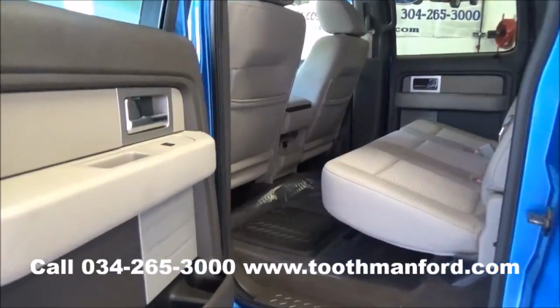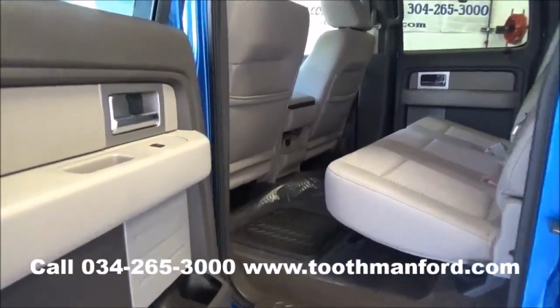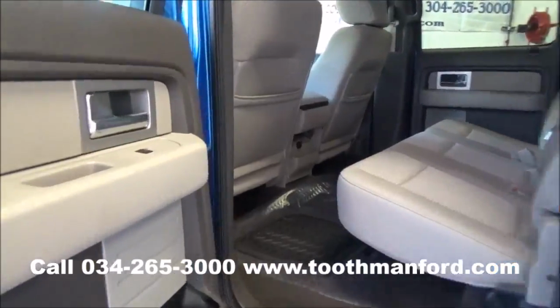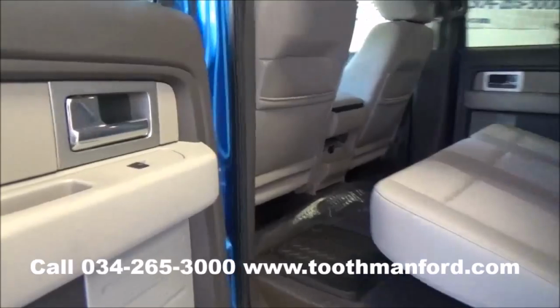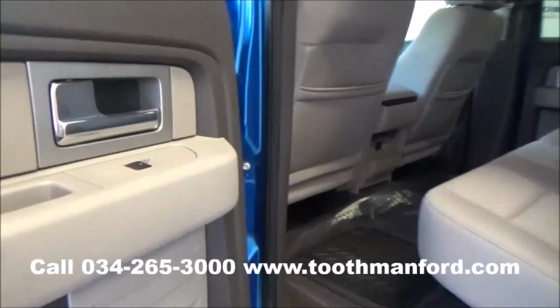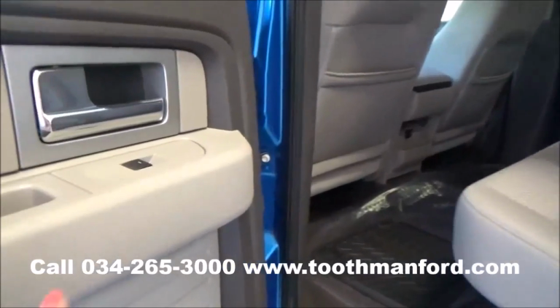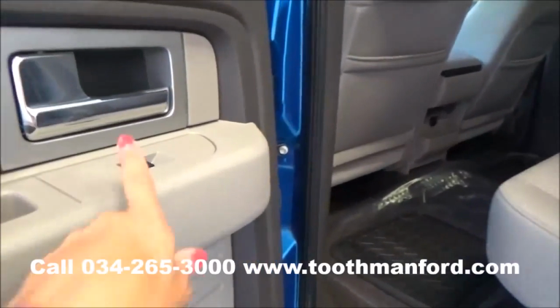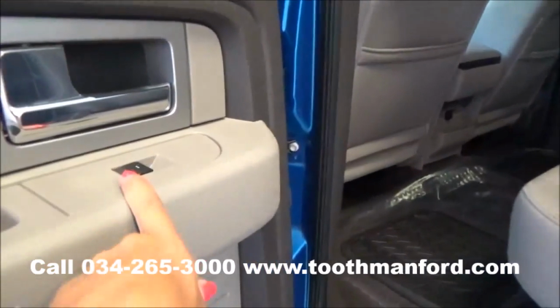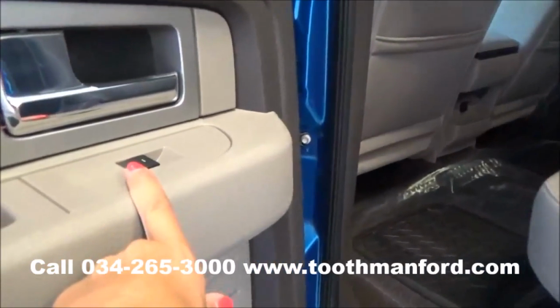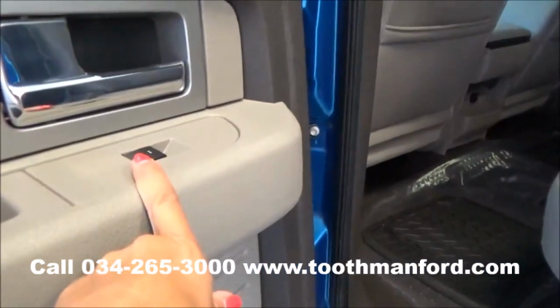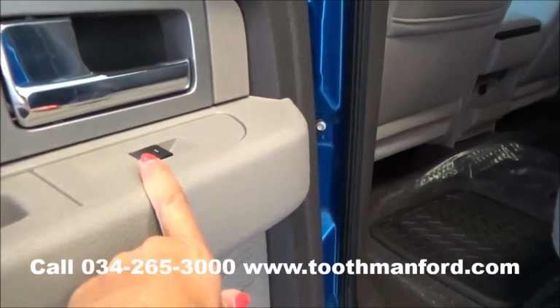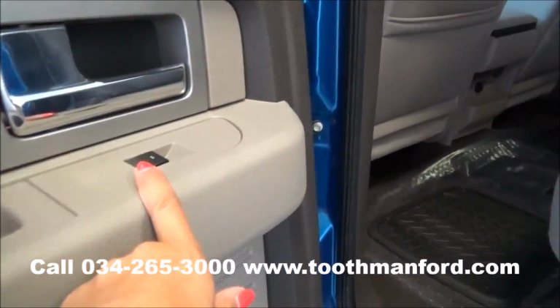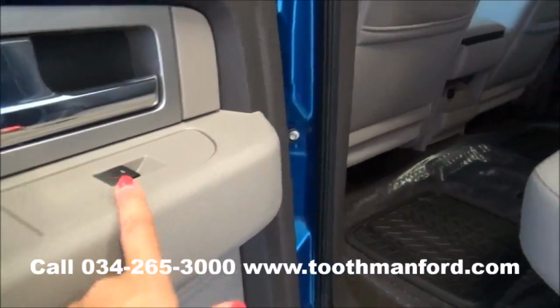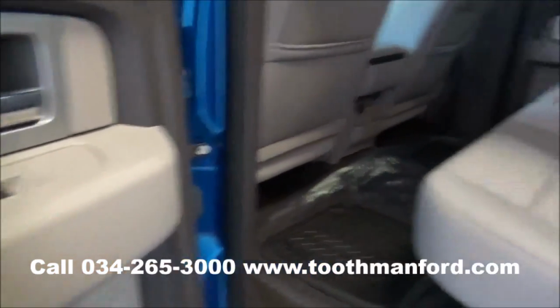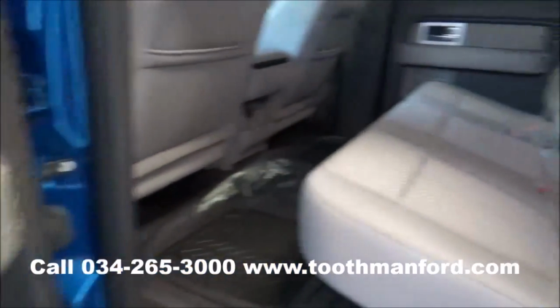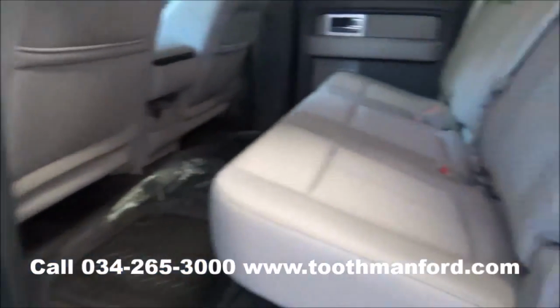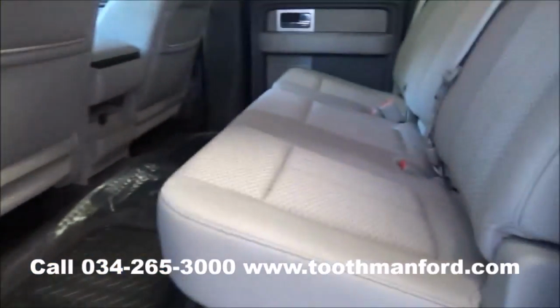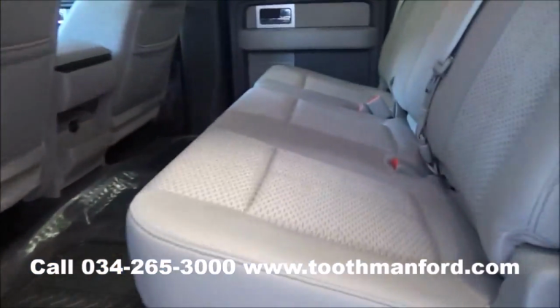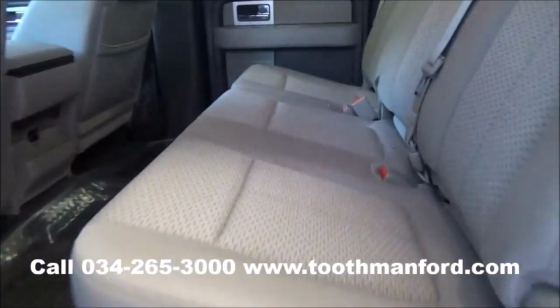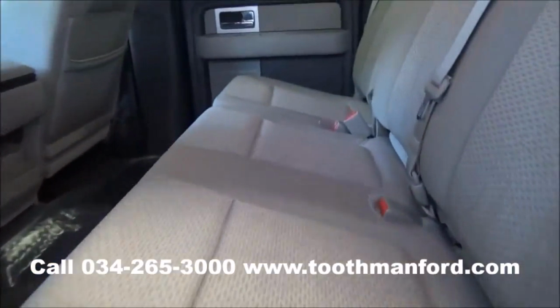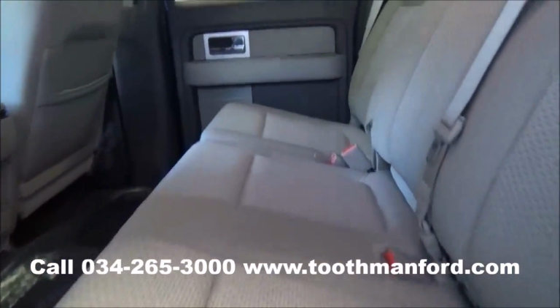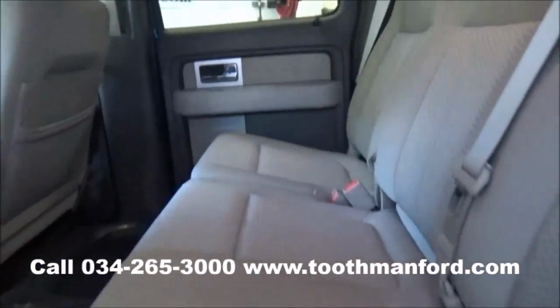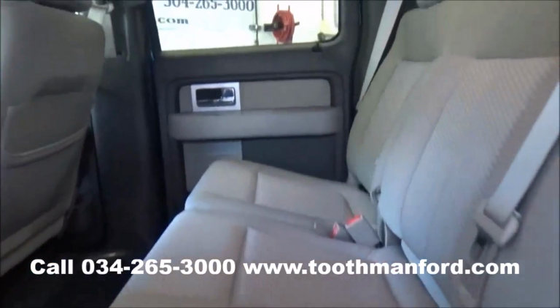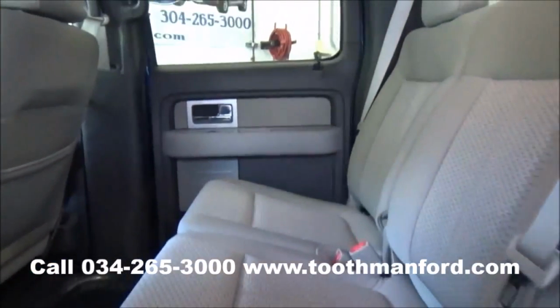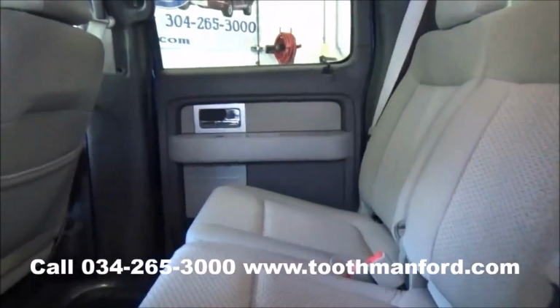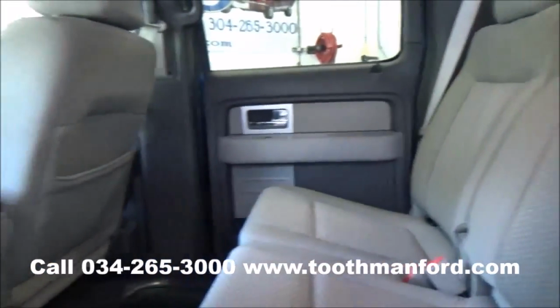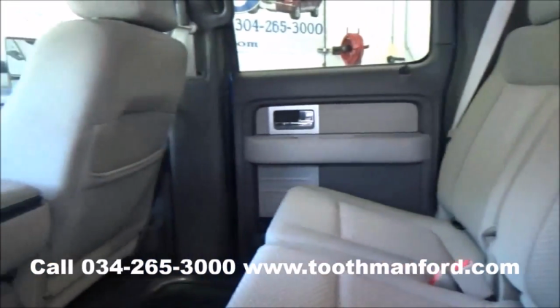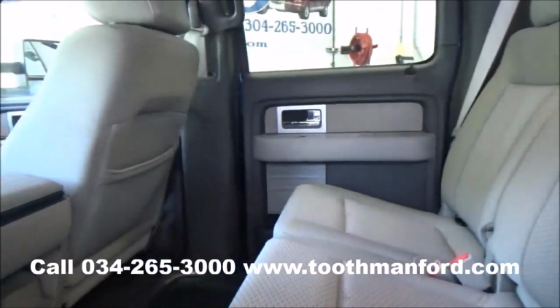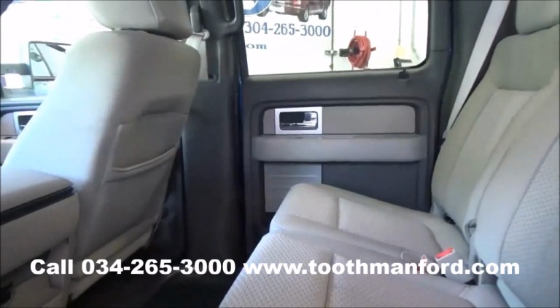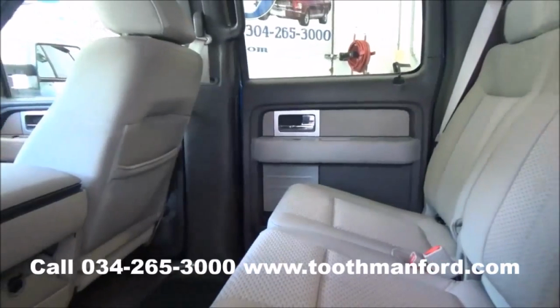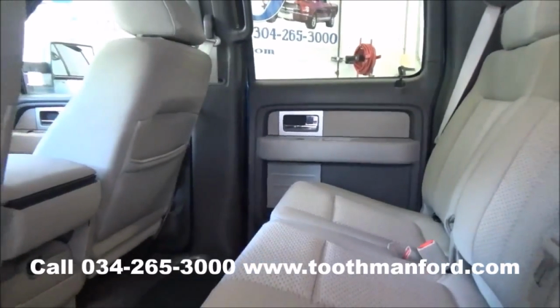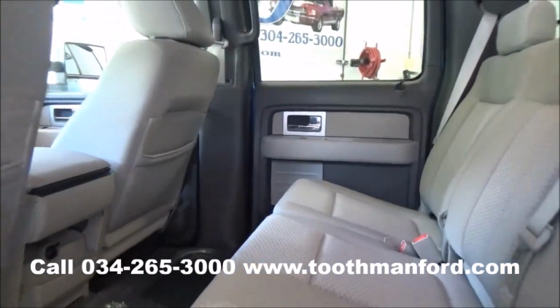Now I'm going to show you the second row. It has the power windows right here in the doorway, and it also has plenty of room back here for three adults.